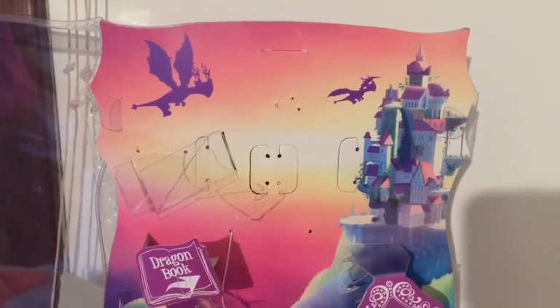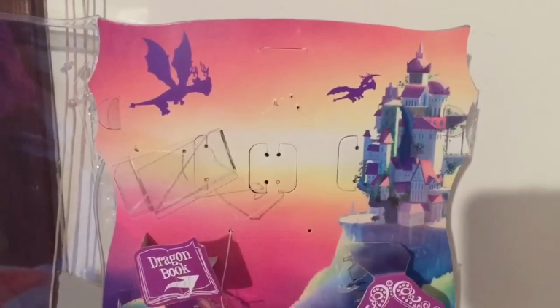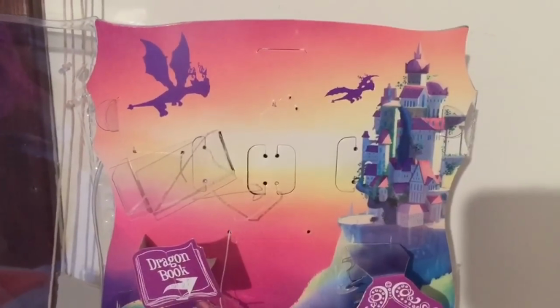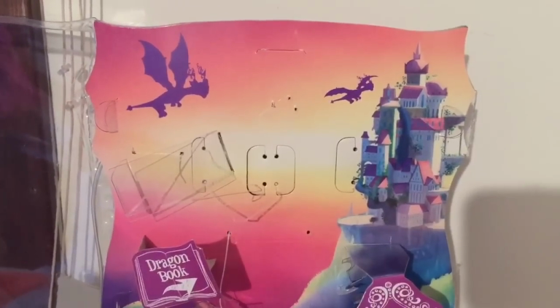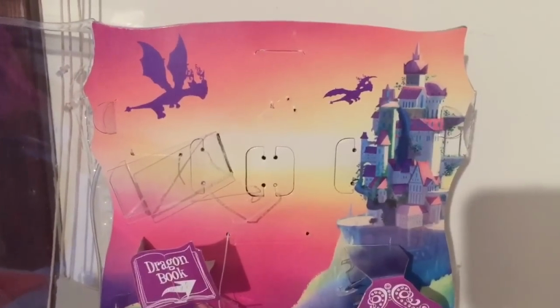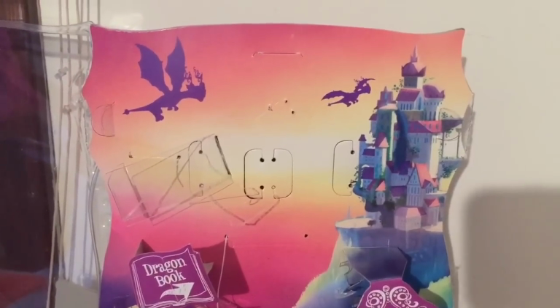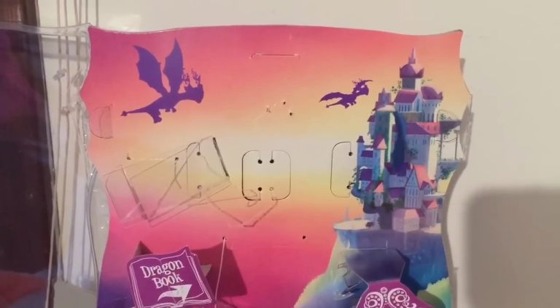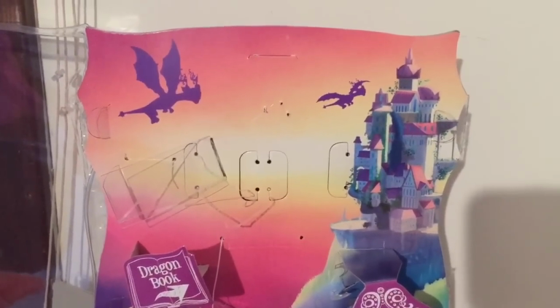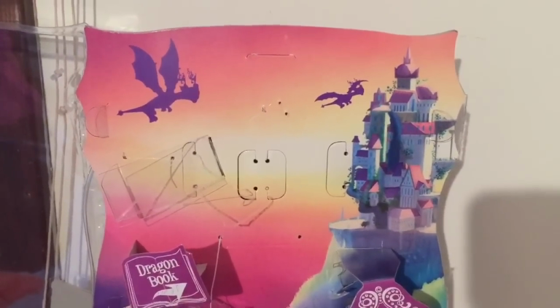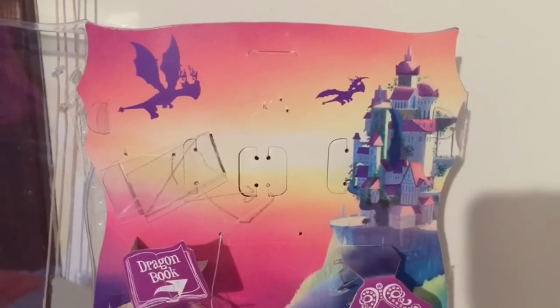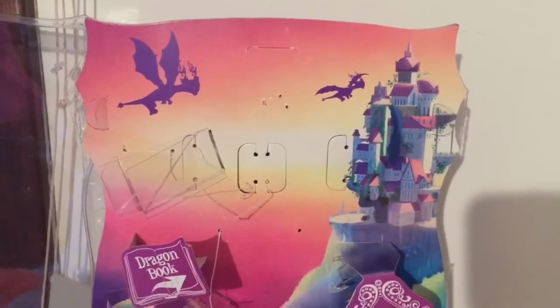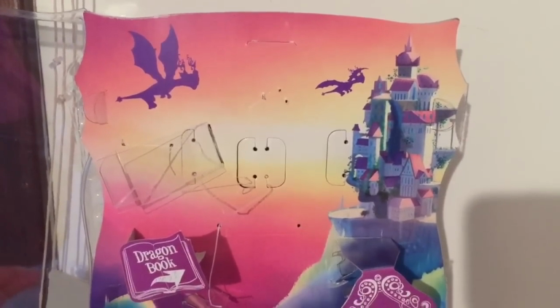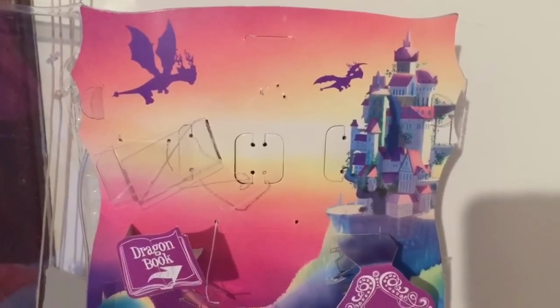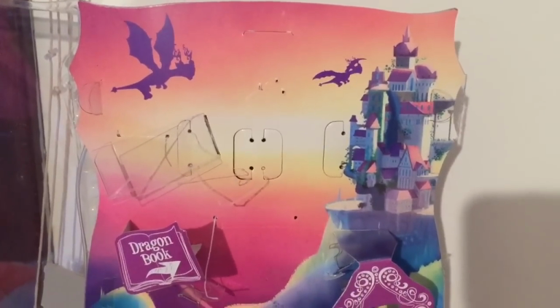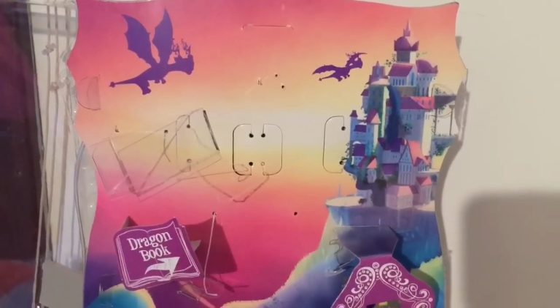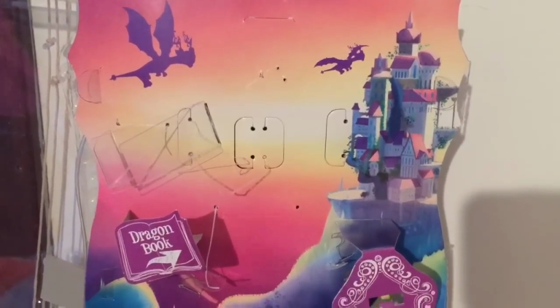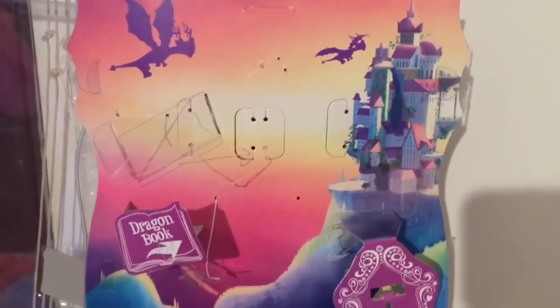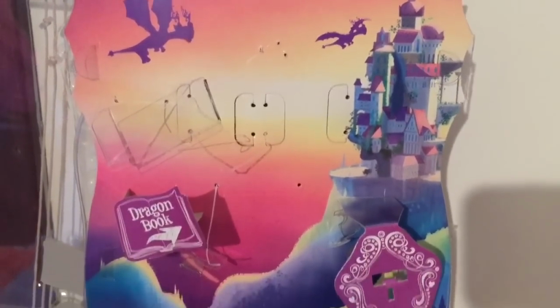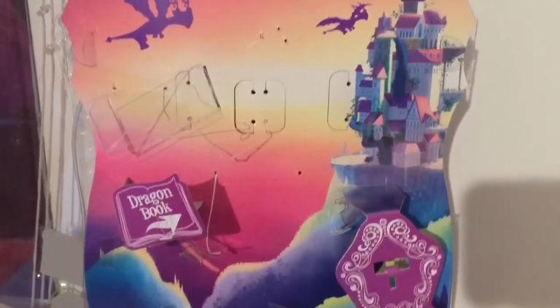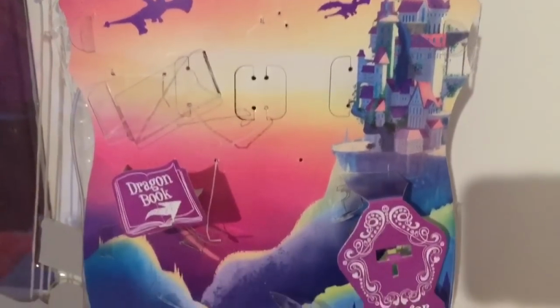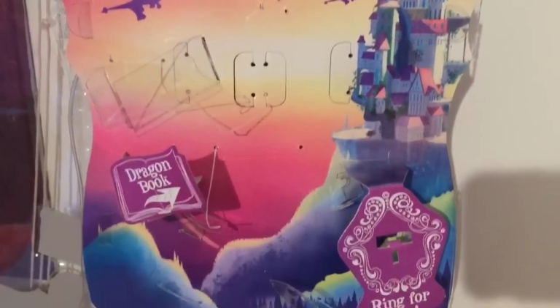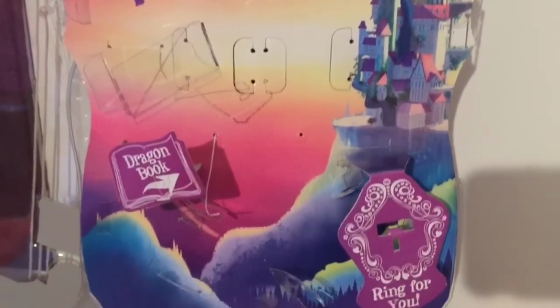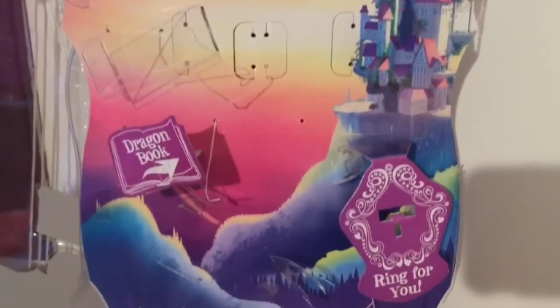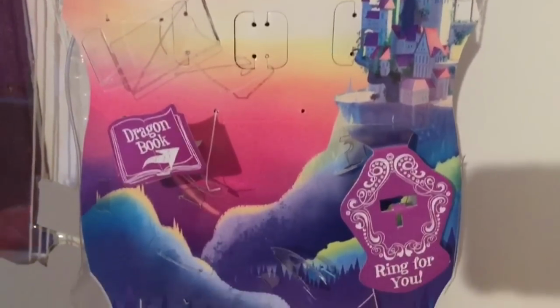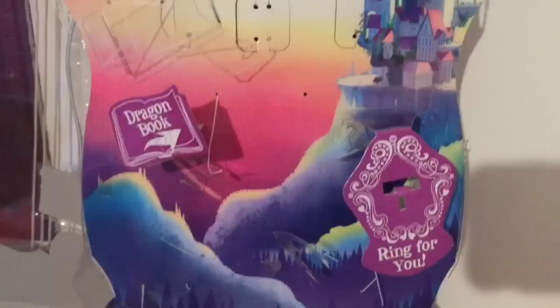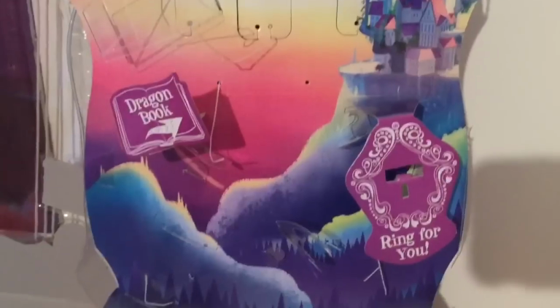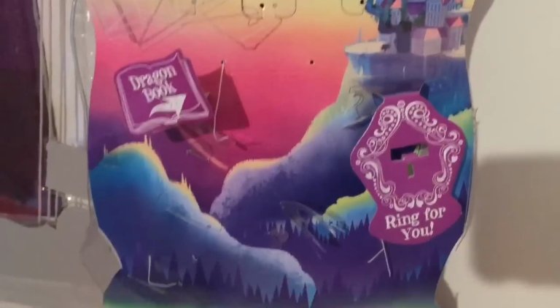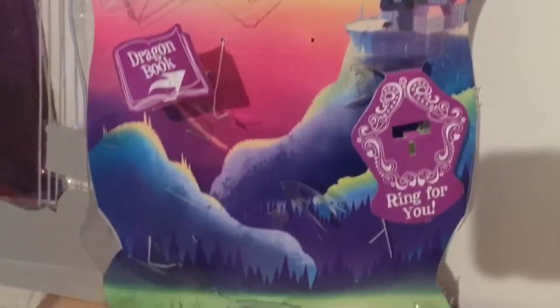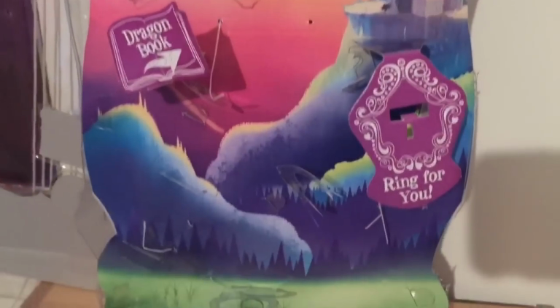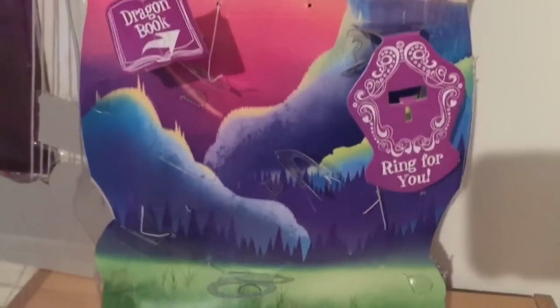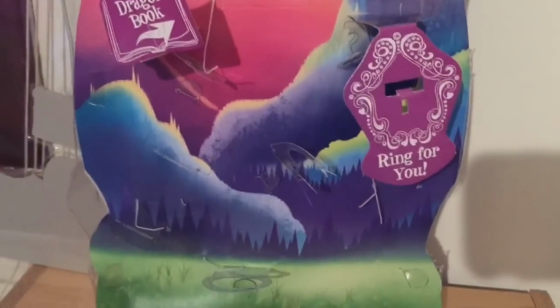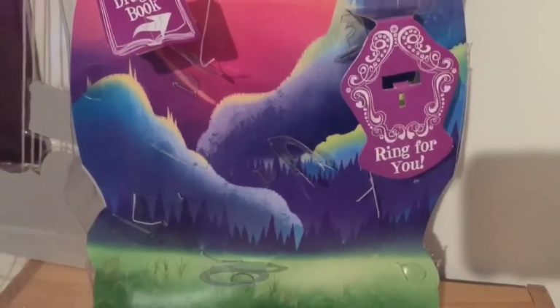And in case anyone is curious what these boxes look like, that's what they look like after you take the doll out.